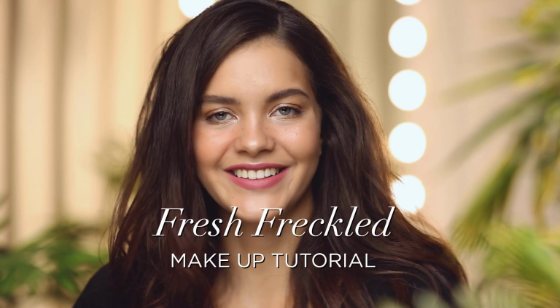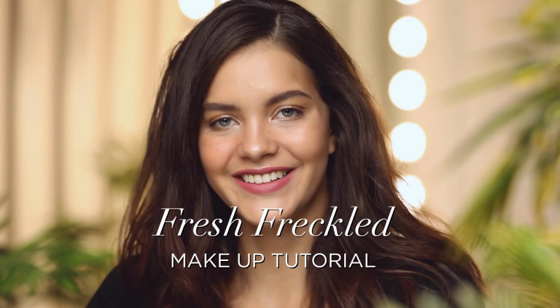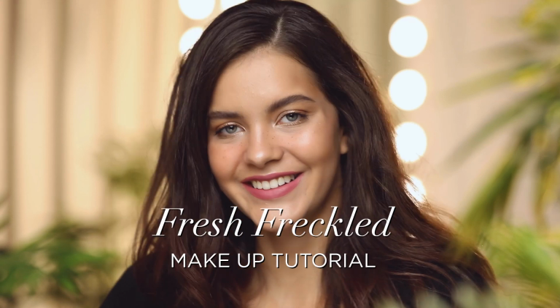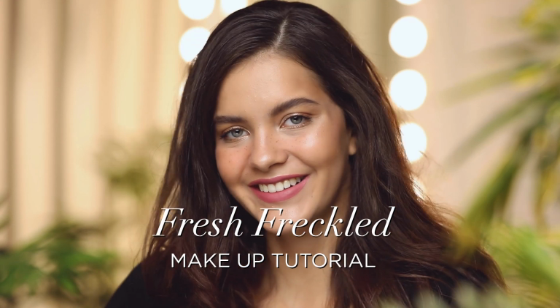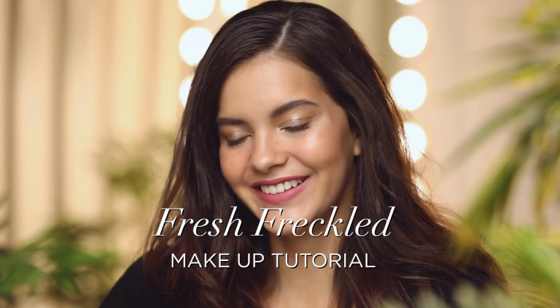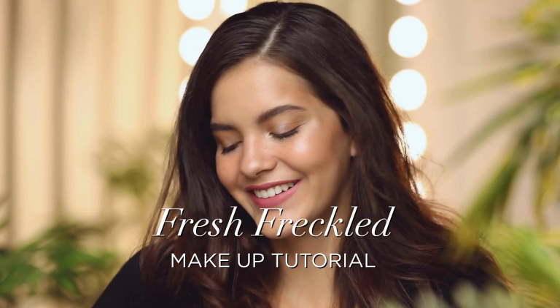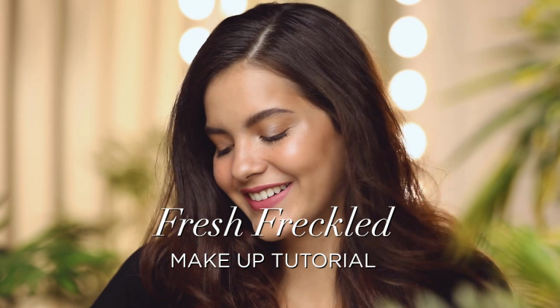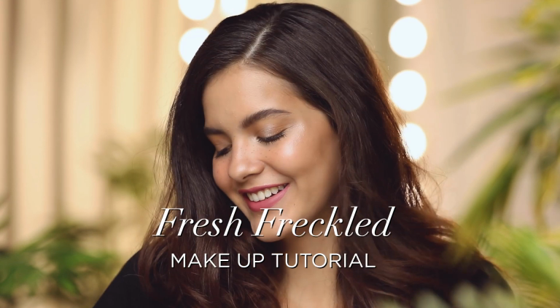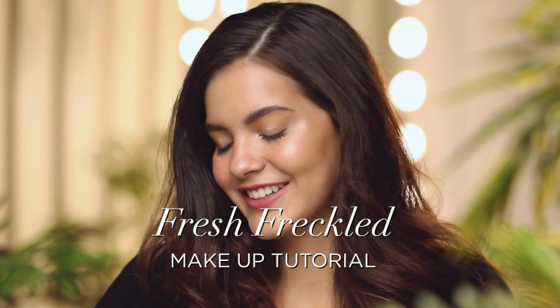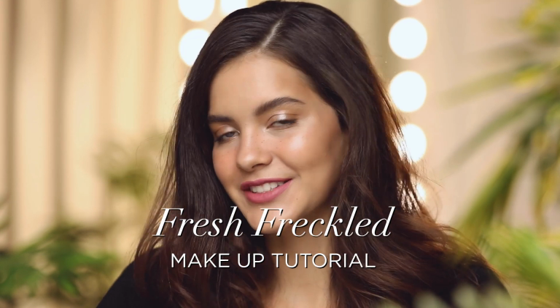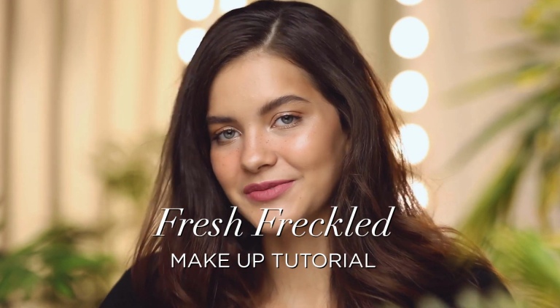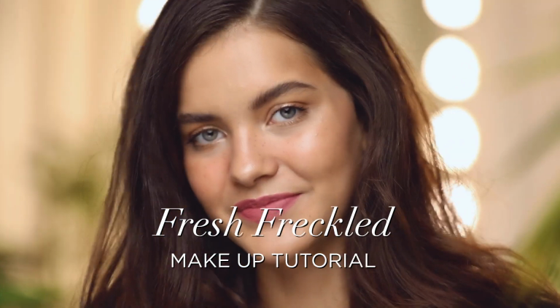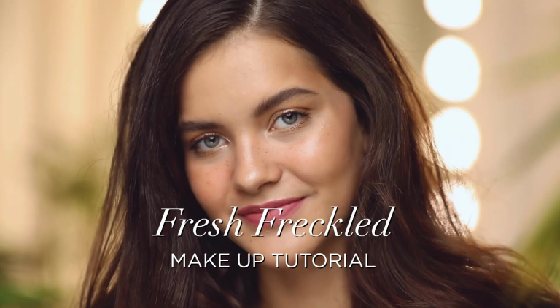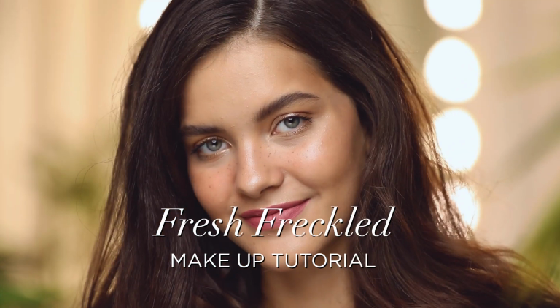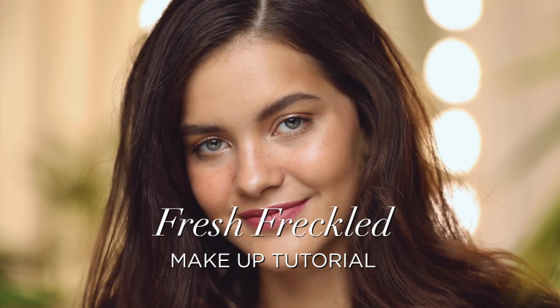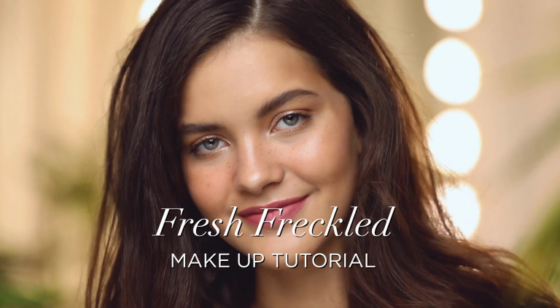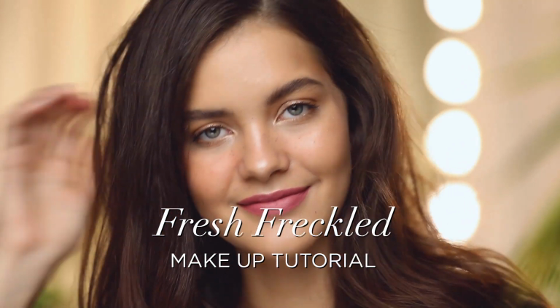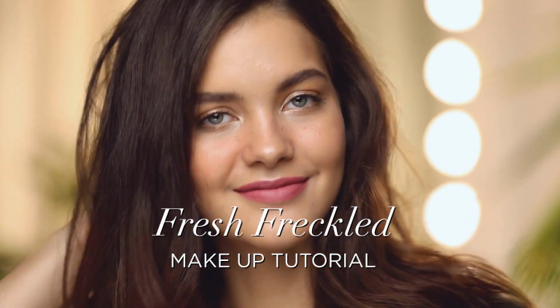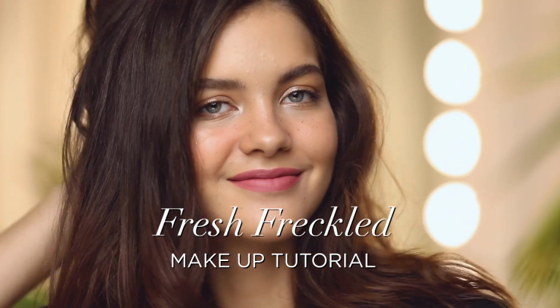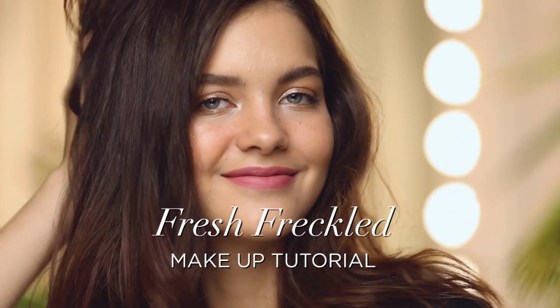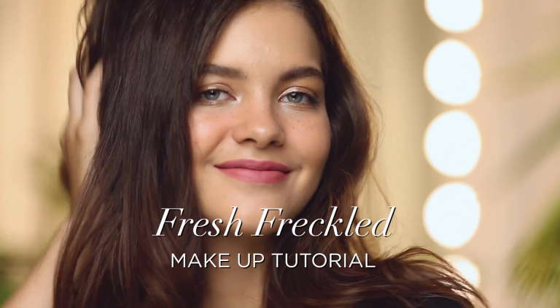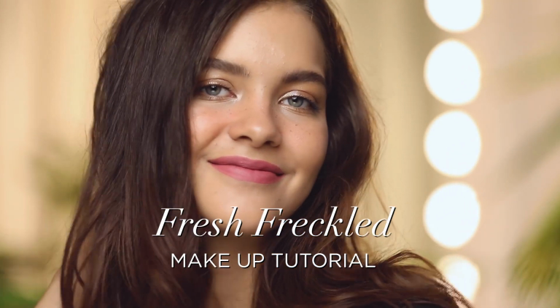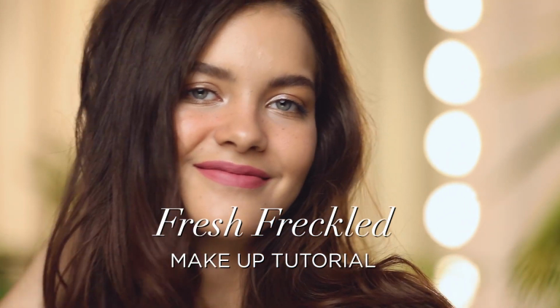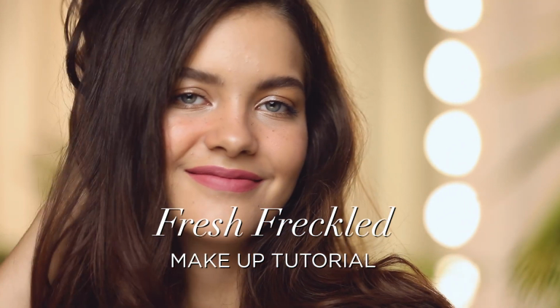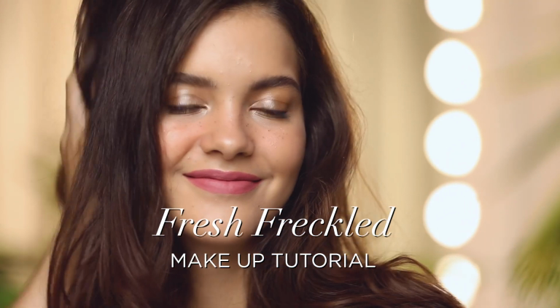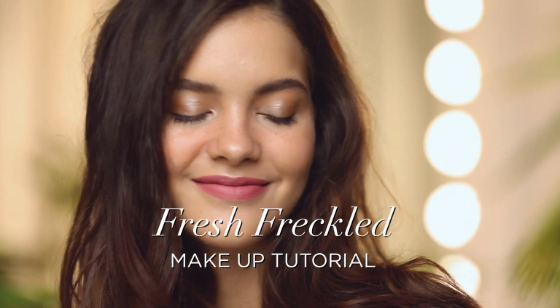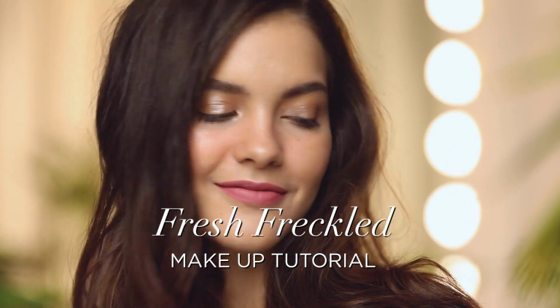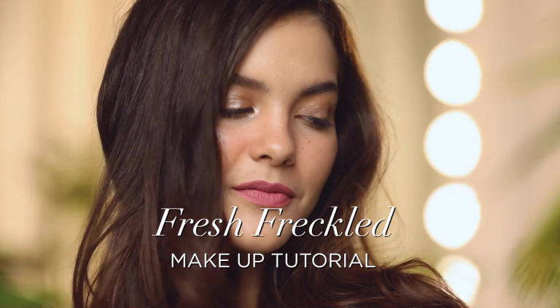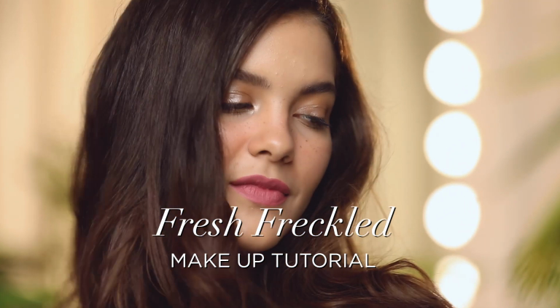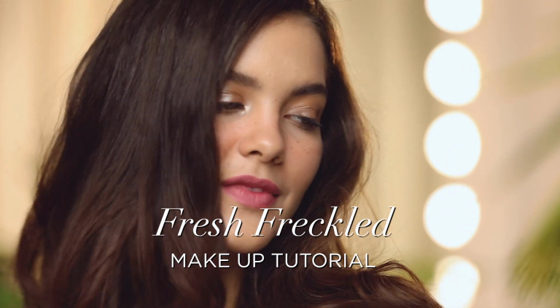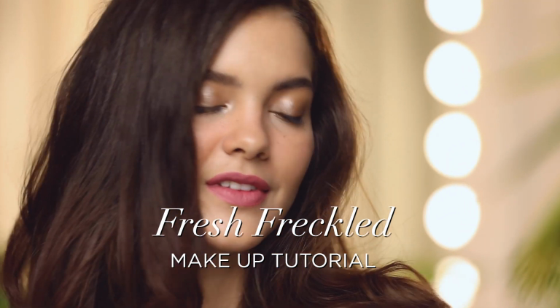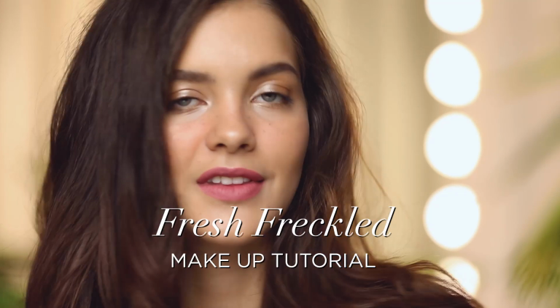Freckles are all the rage this summer, and if you have some naturally, then it's time to enhance and own them.